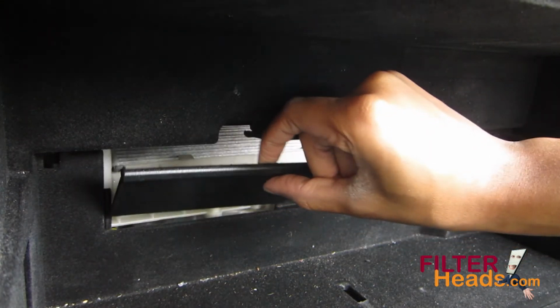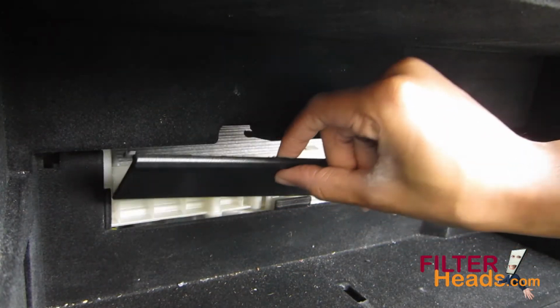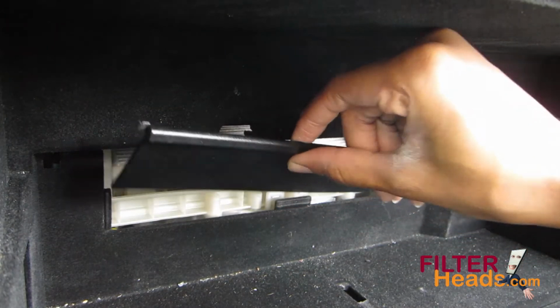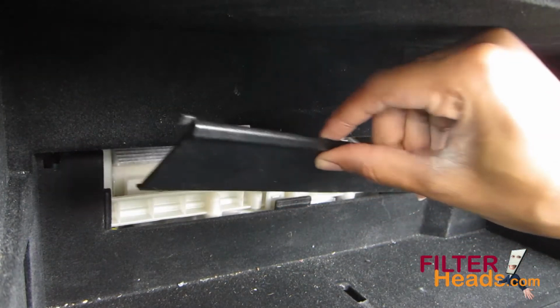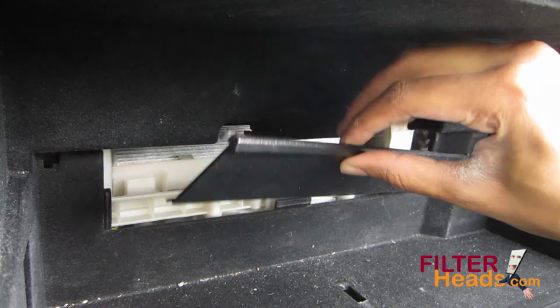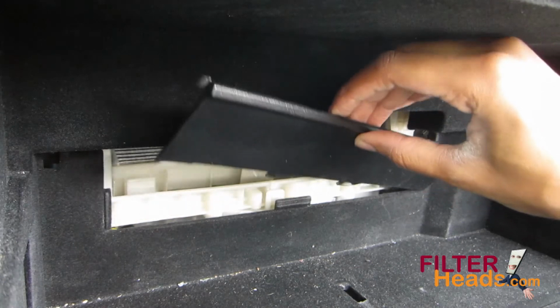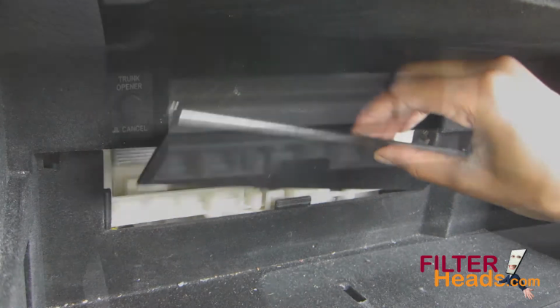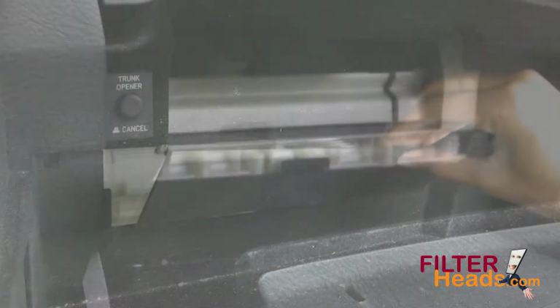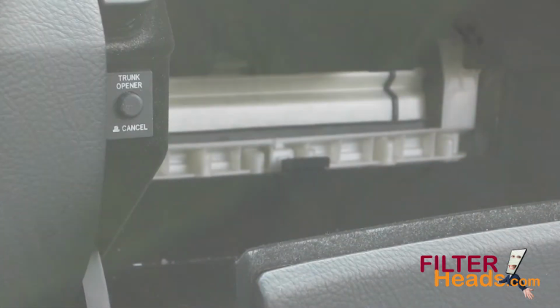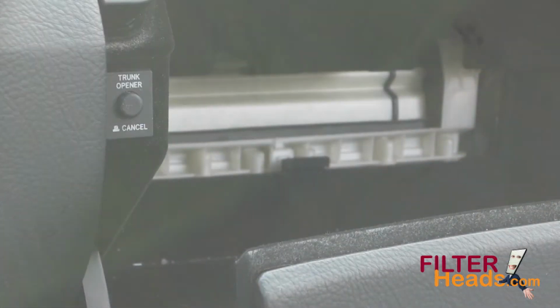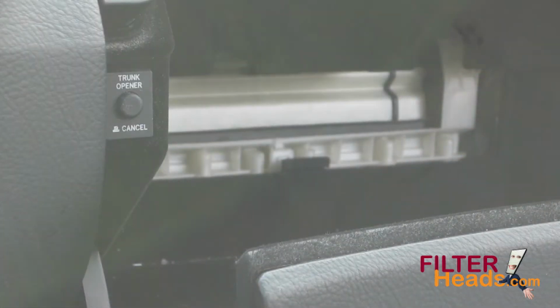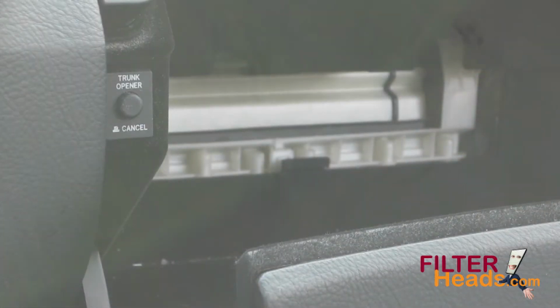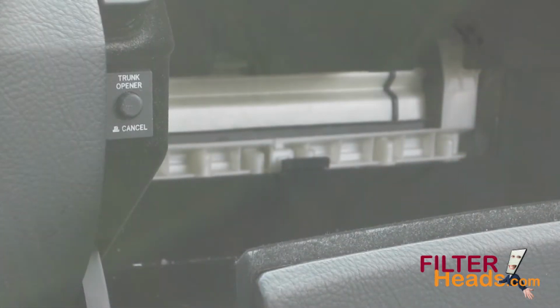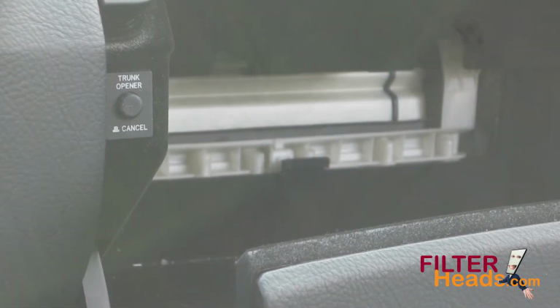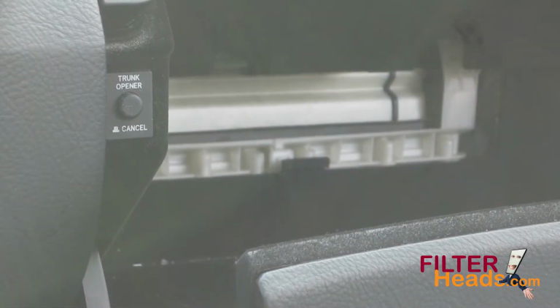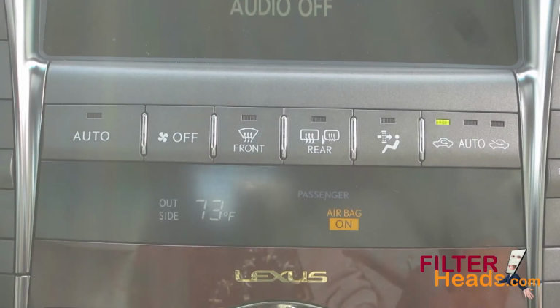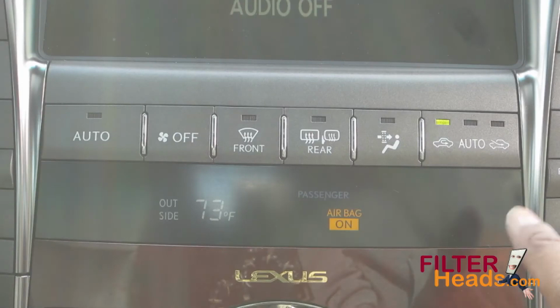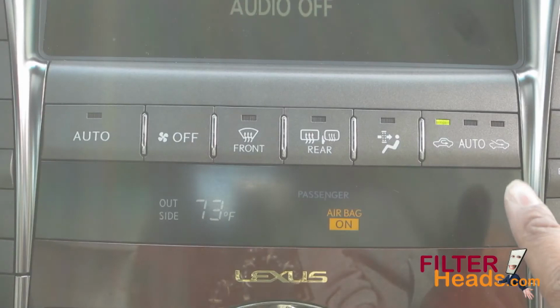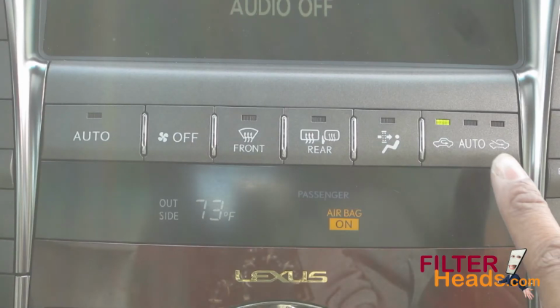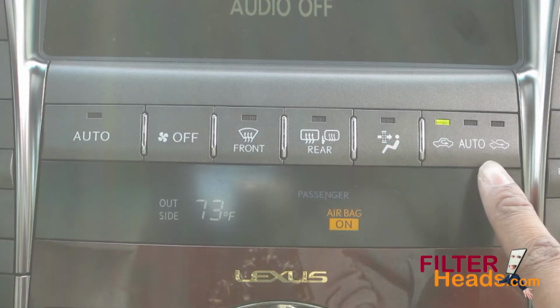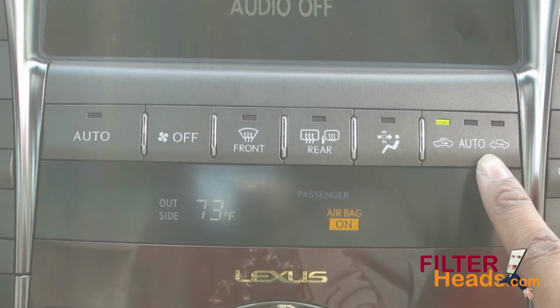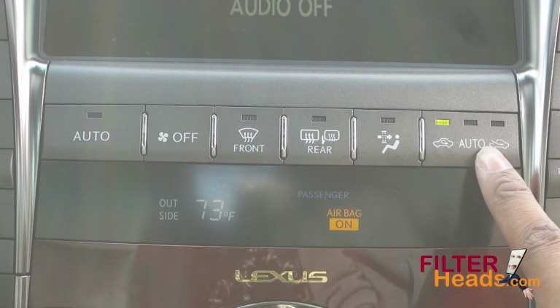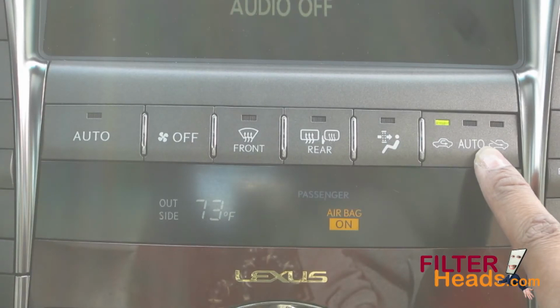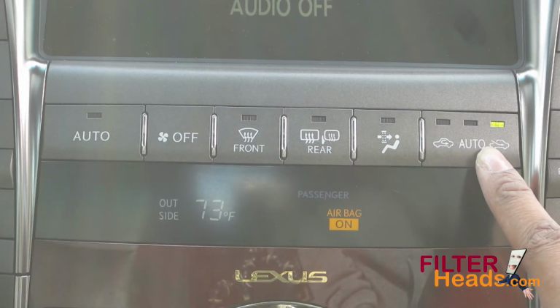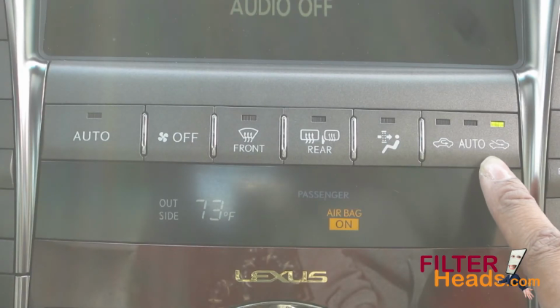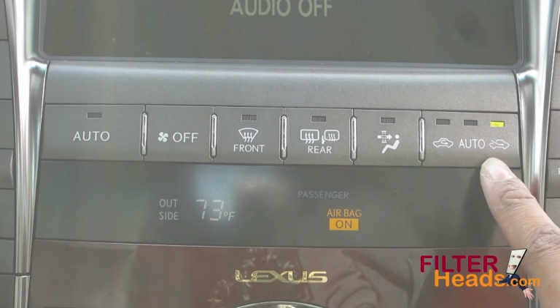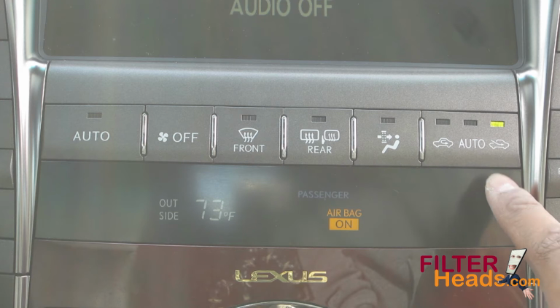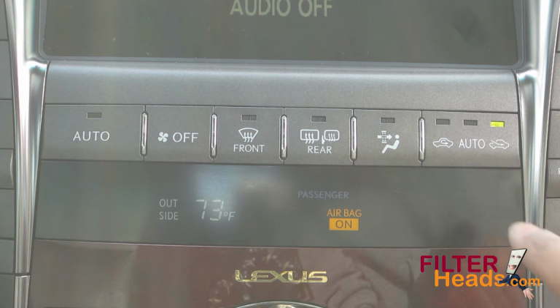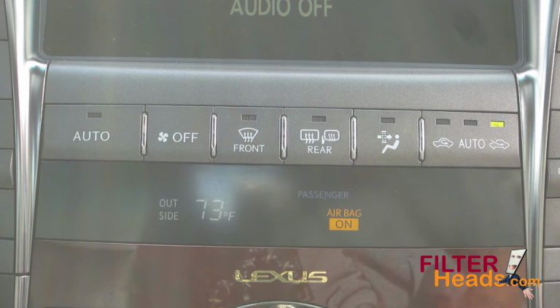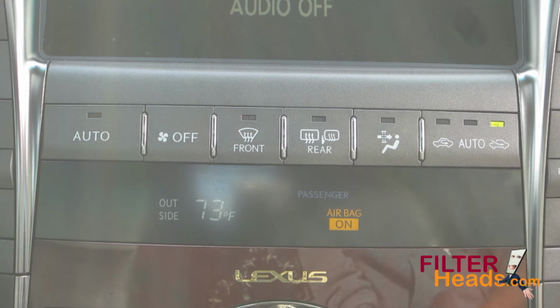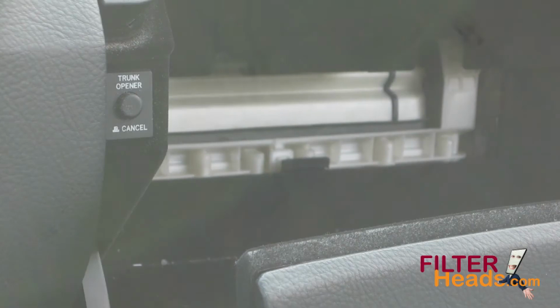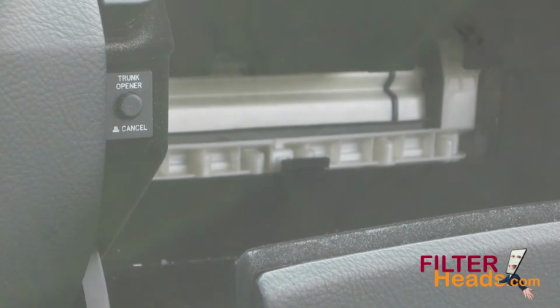If you can't see your filters, your vent may be down. You can raise the vent by turning the key to on and pushing the recirculating air button.